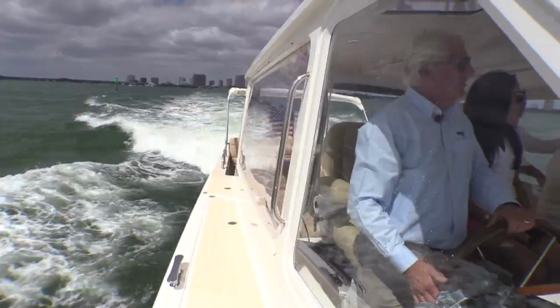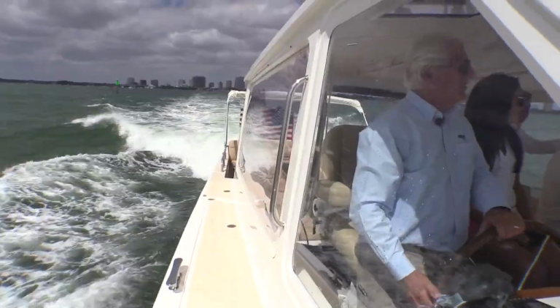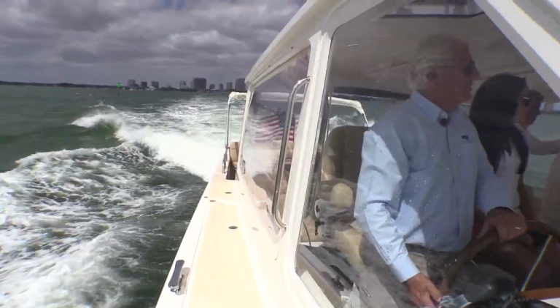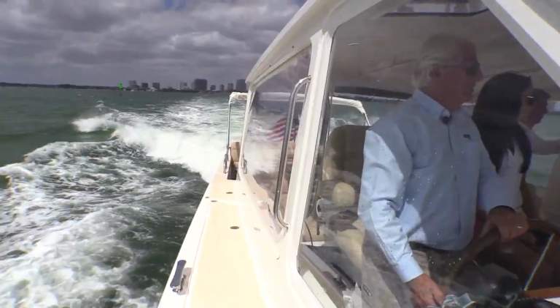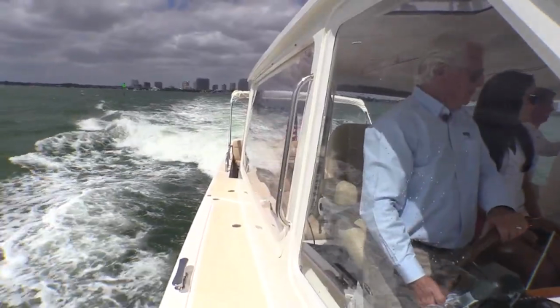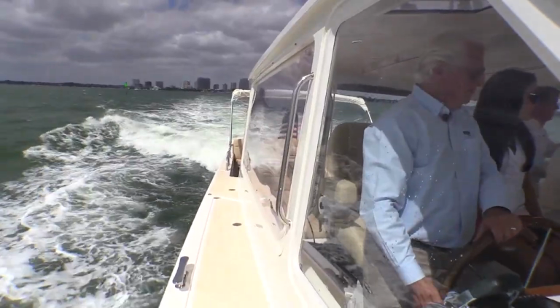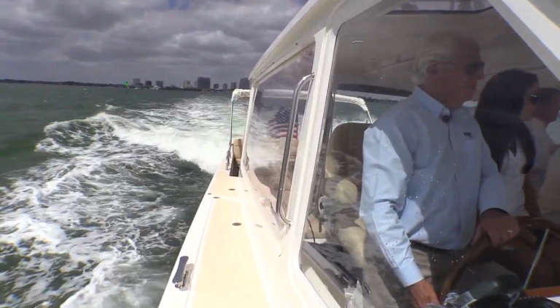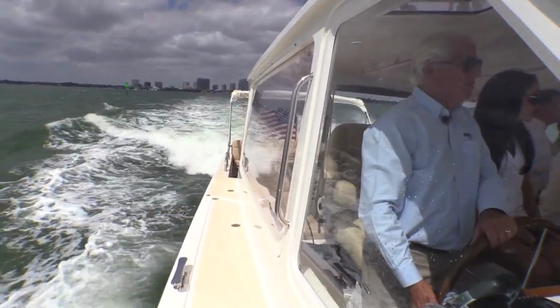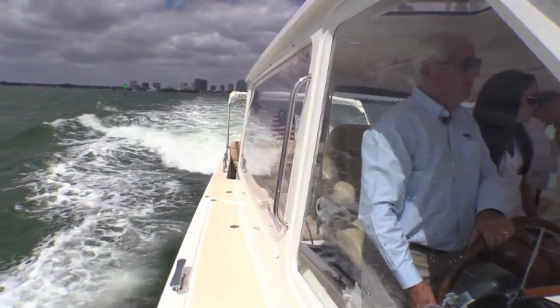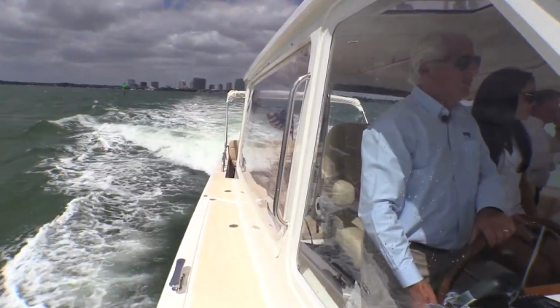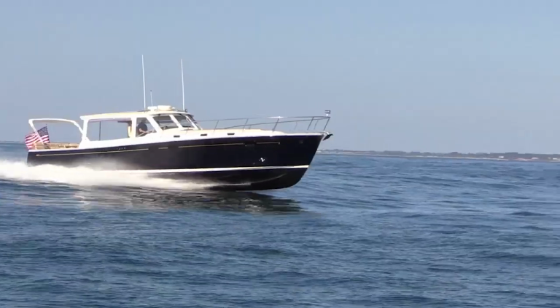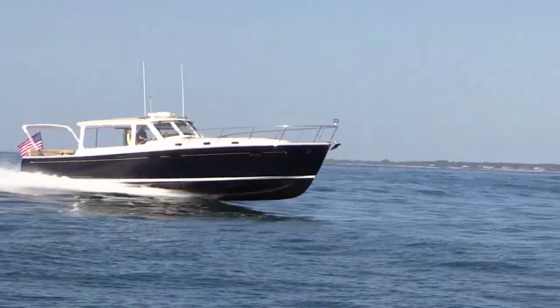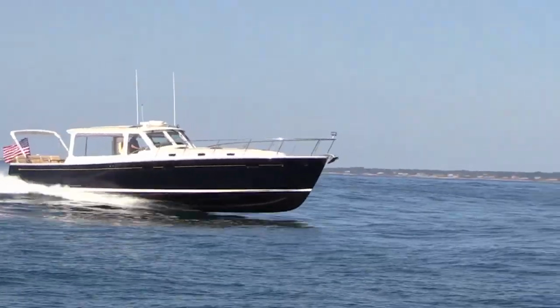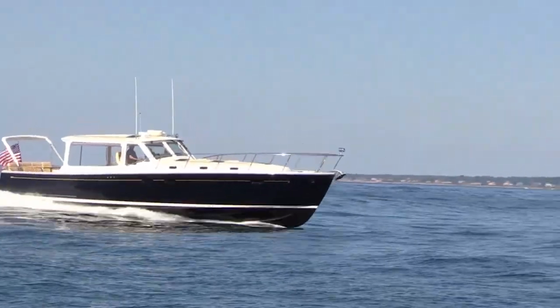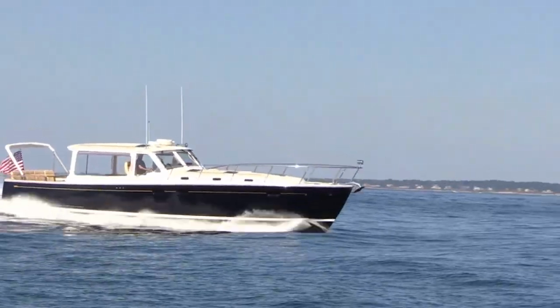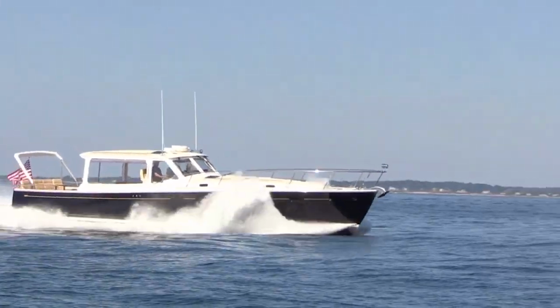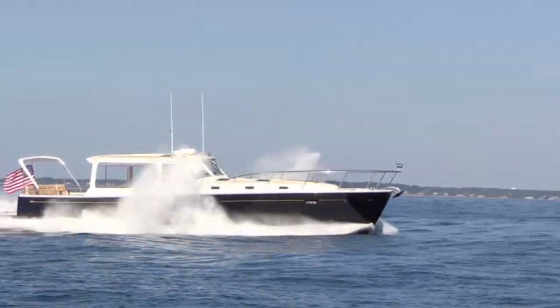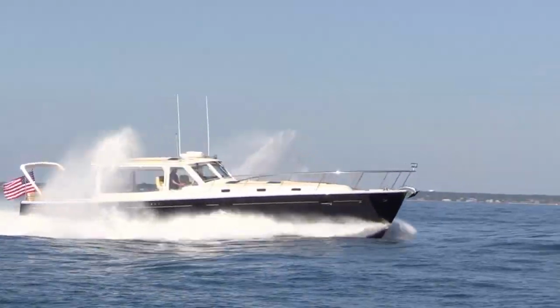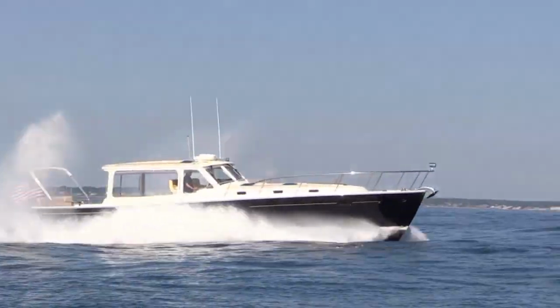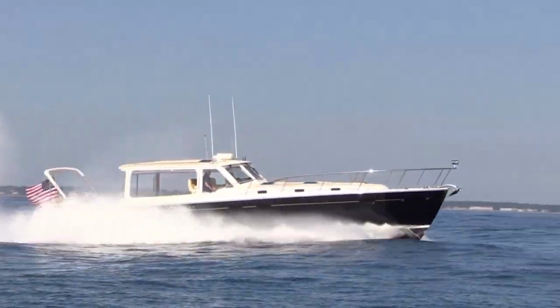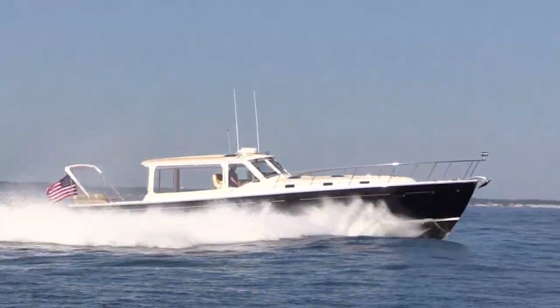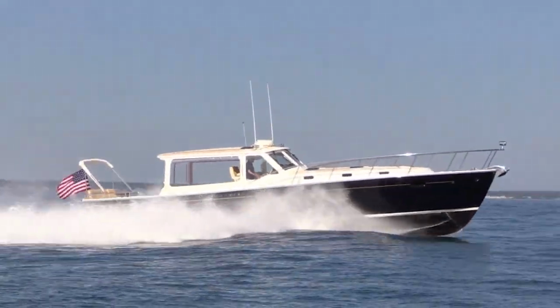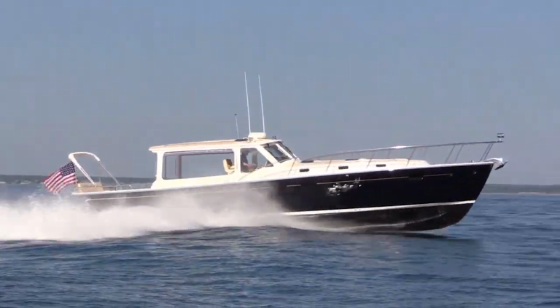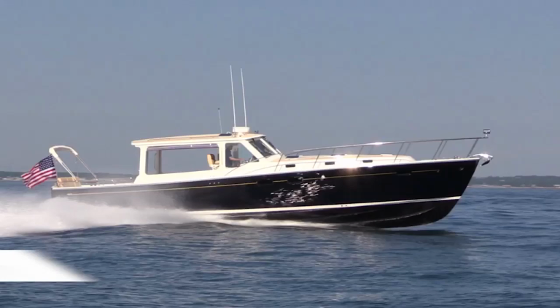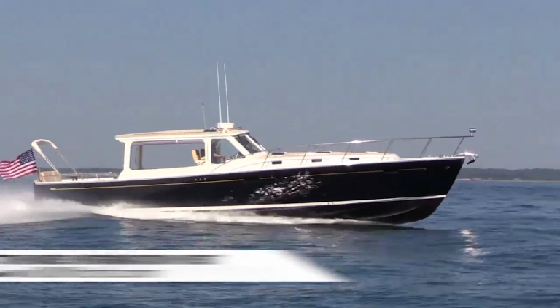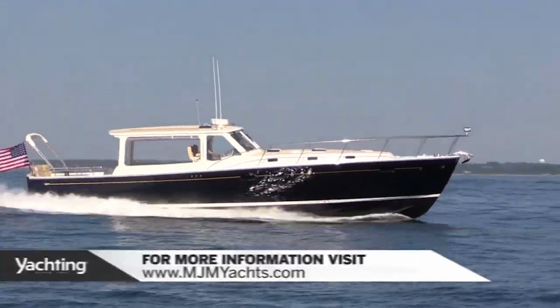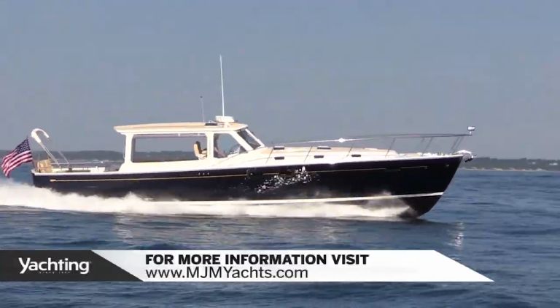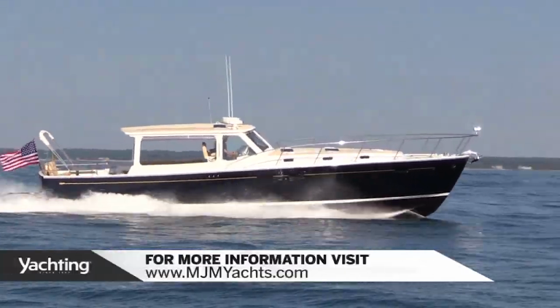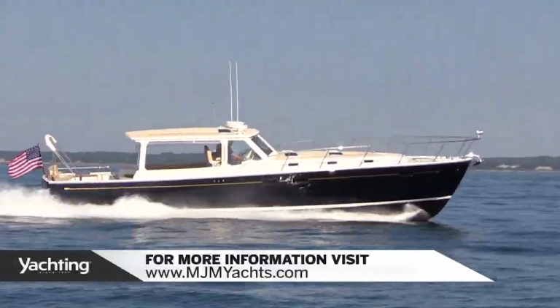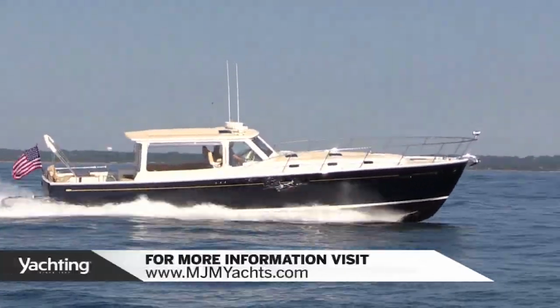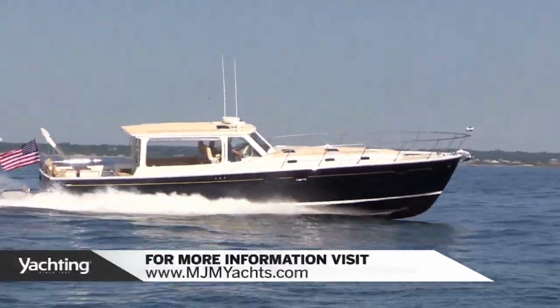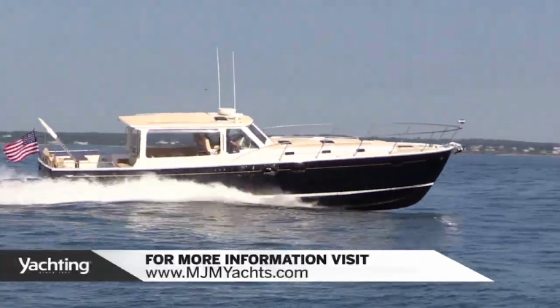Yachting Magazine agrees: the 50Z and 40Z put fun and family at the forefront.